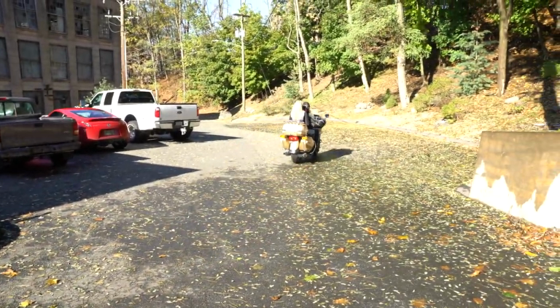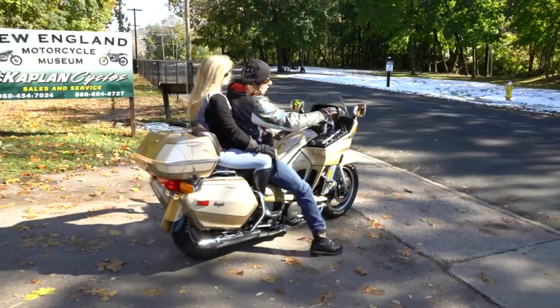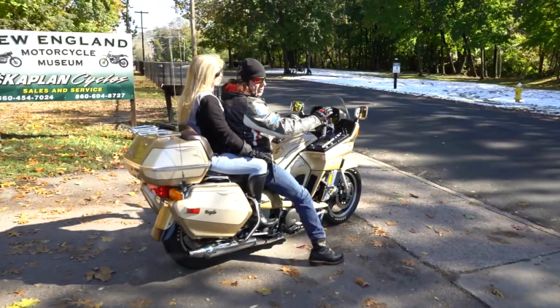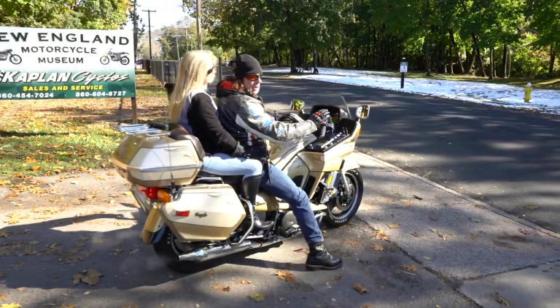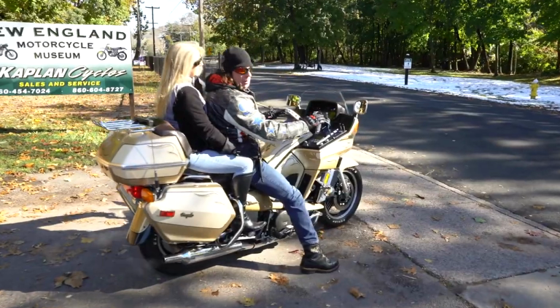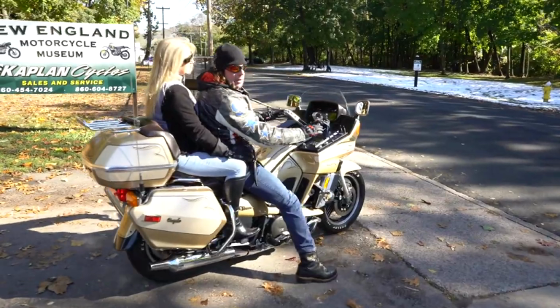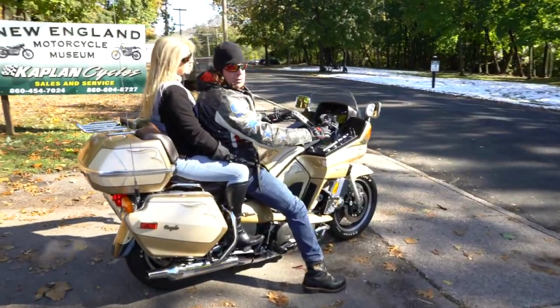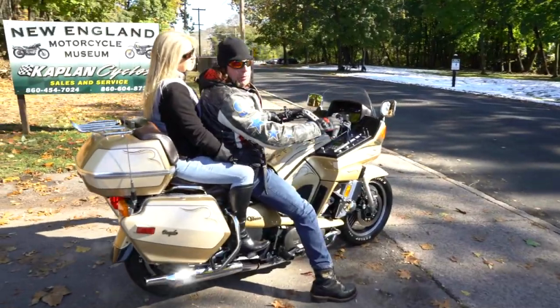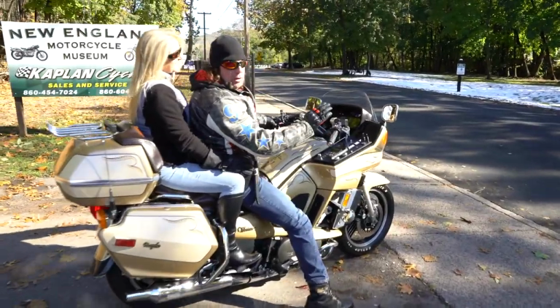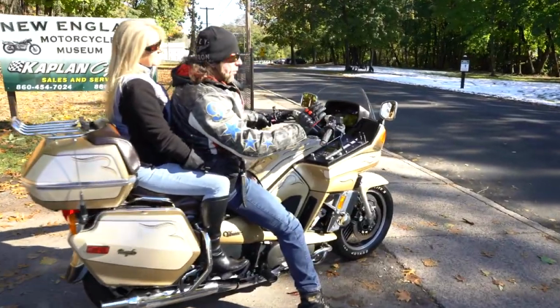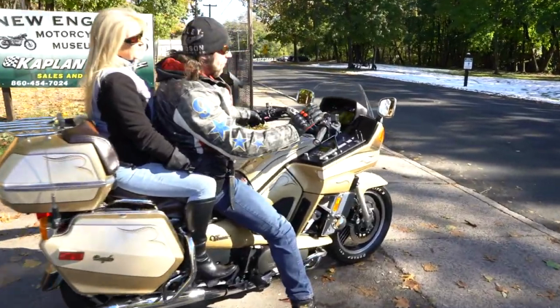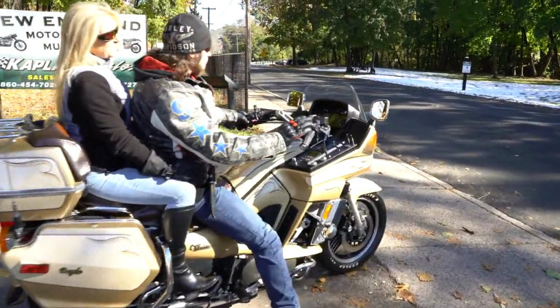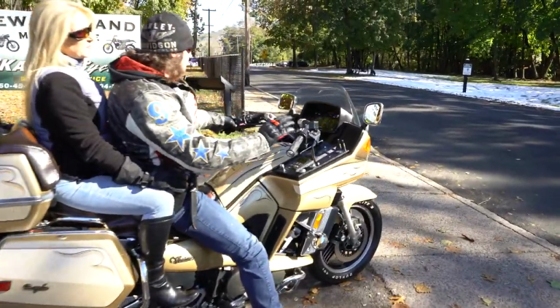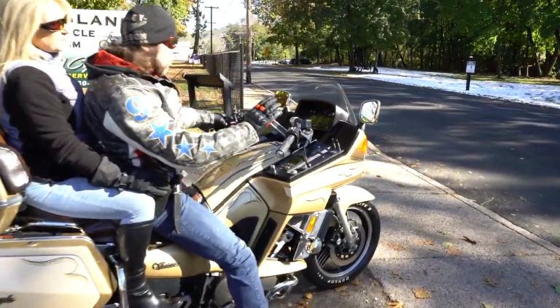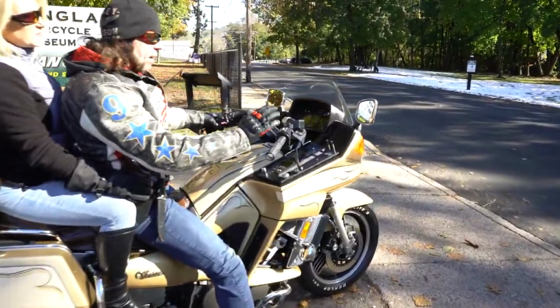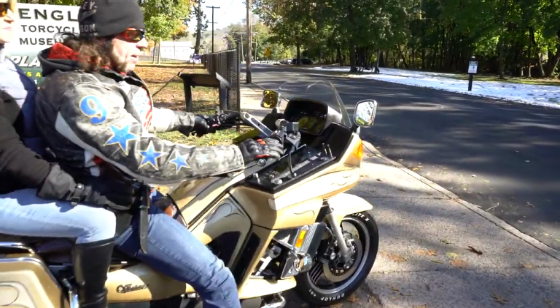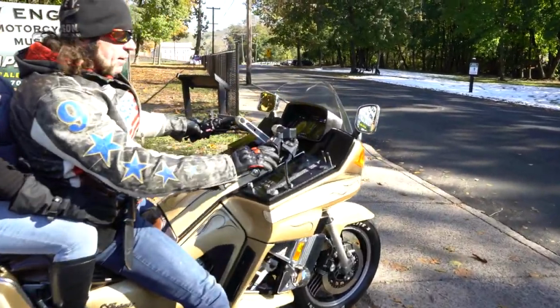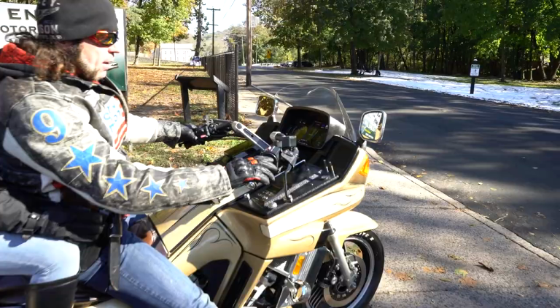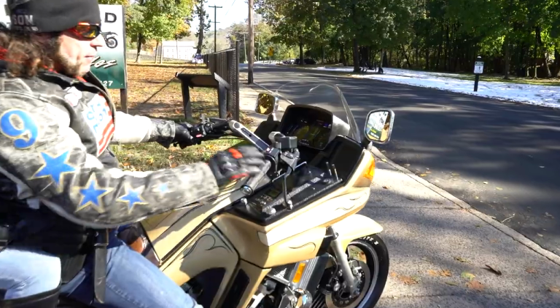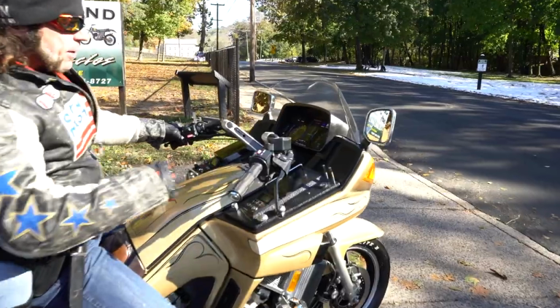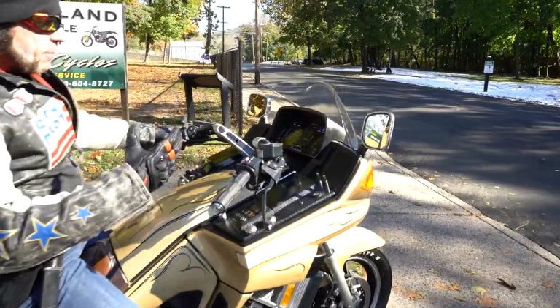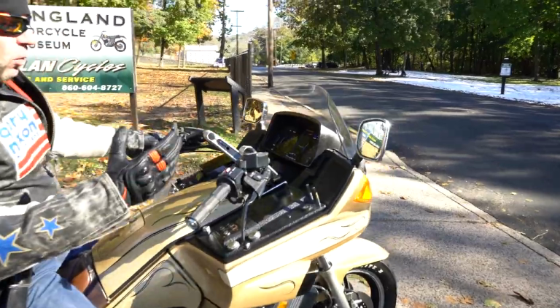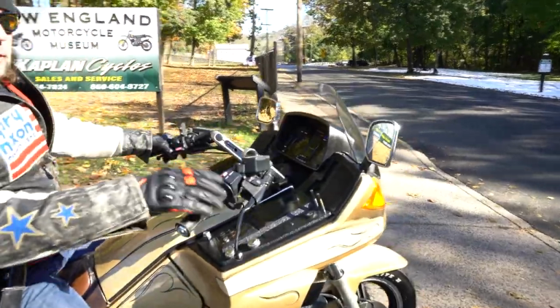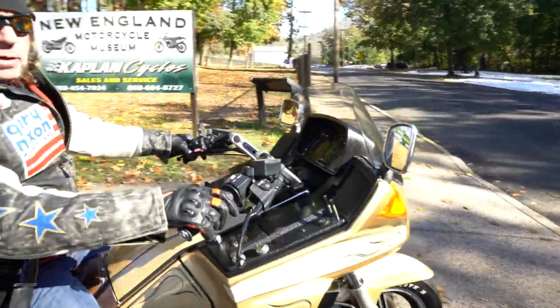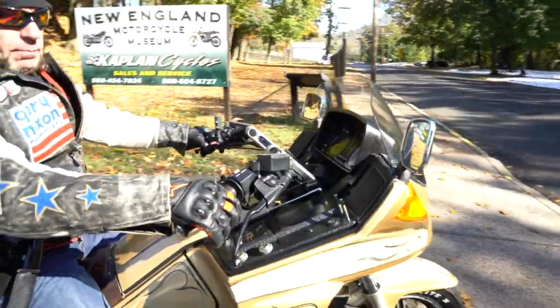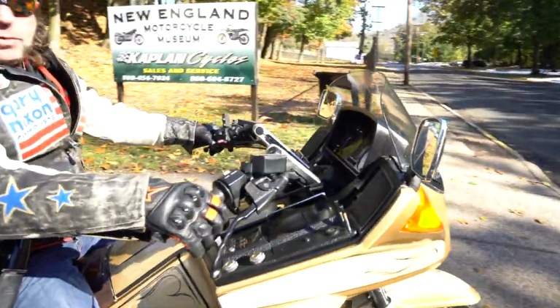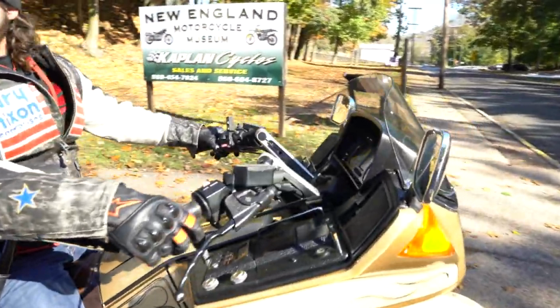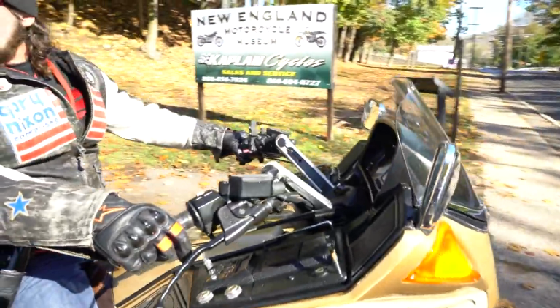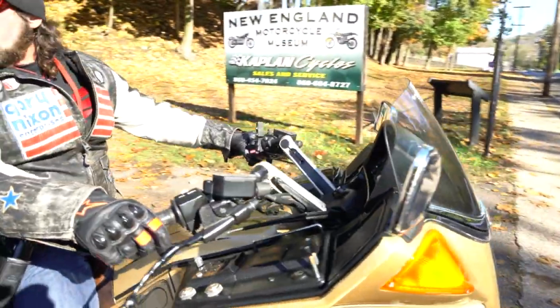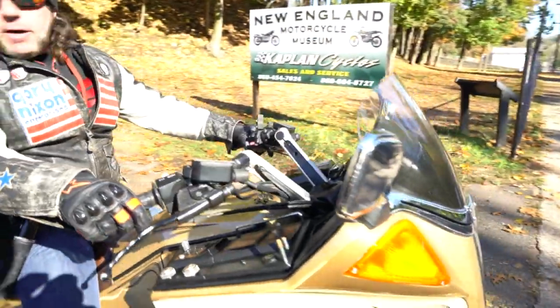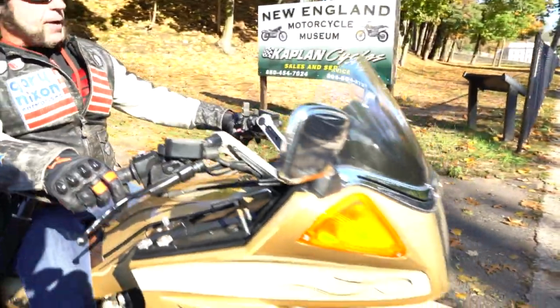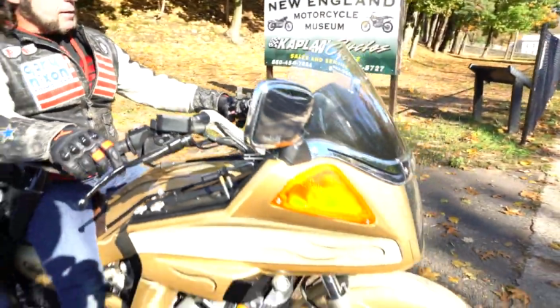Large adjustable mirrors give you good rear vision. They don't vibrate — very smooth motorcycle, very fast.